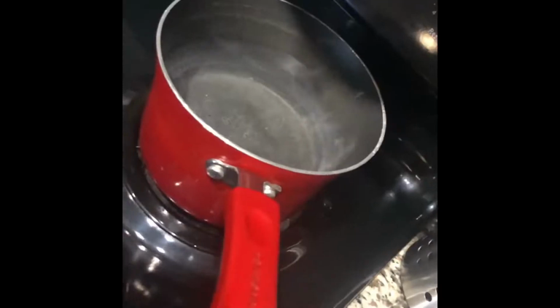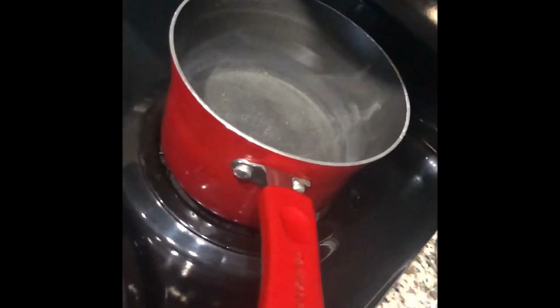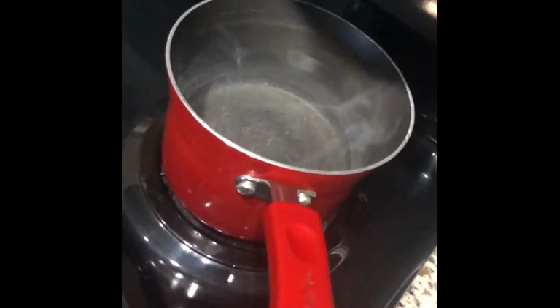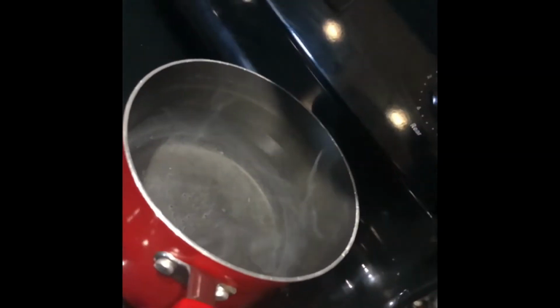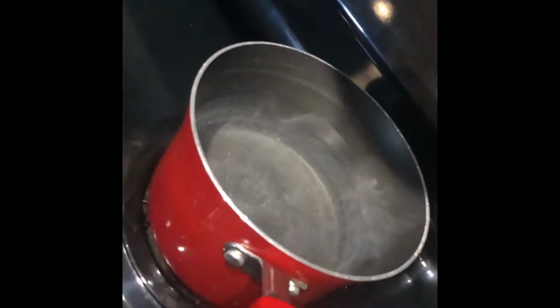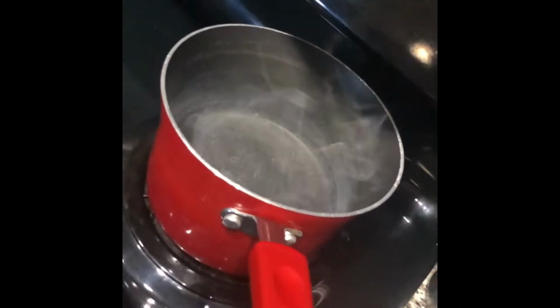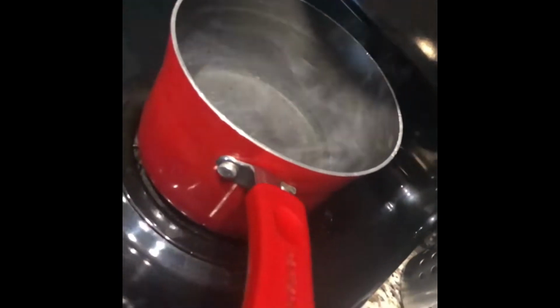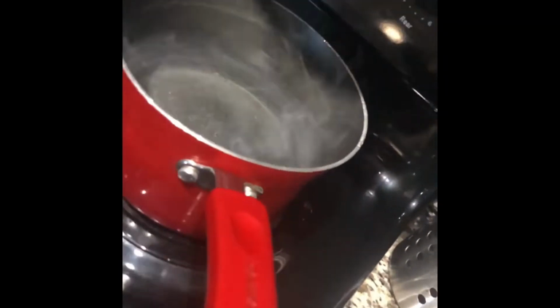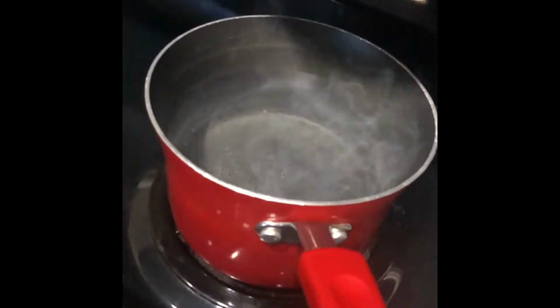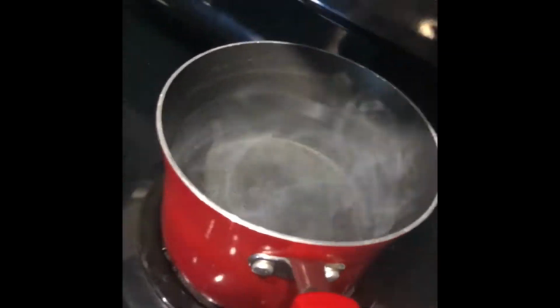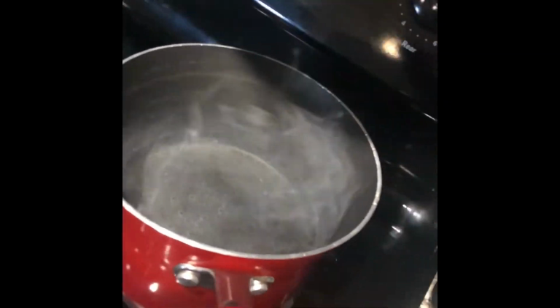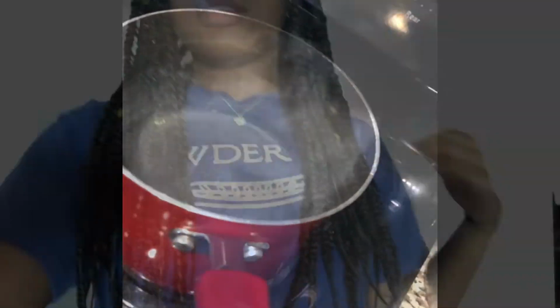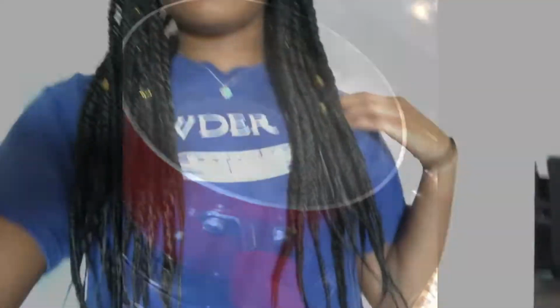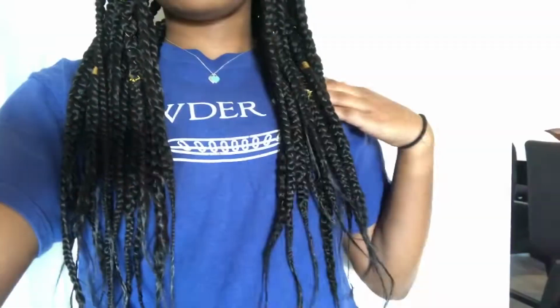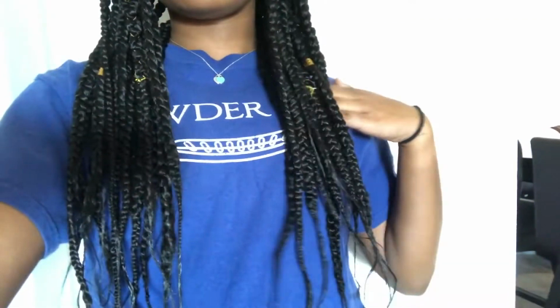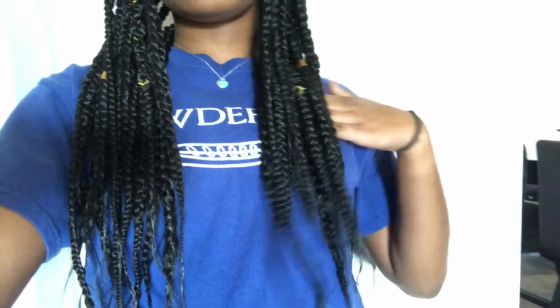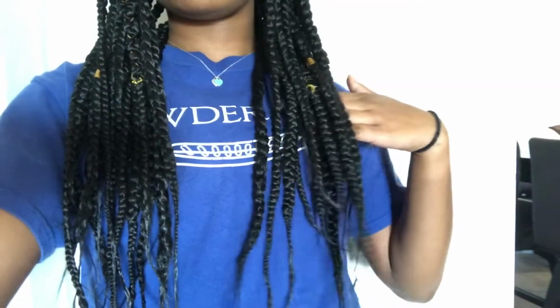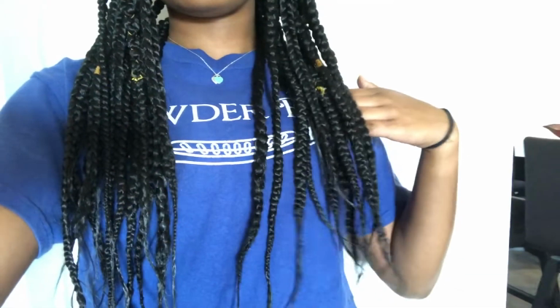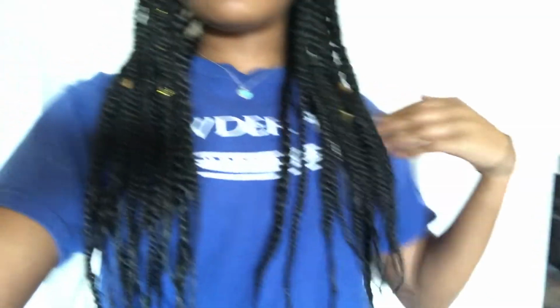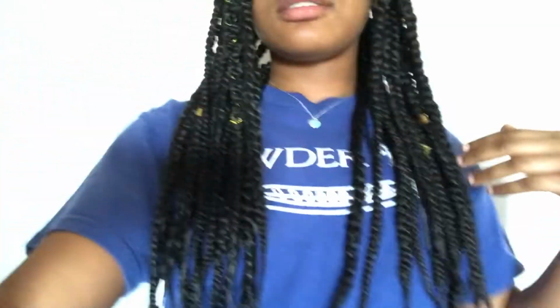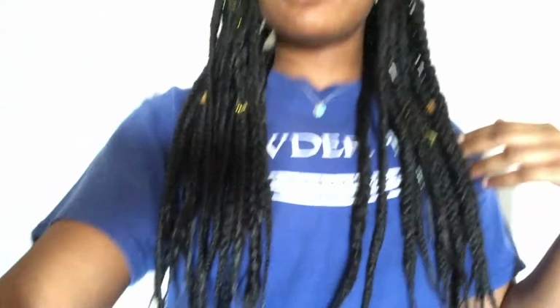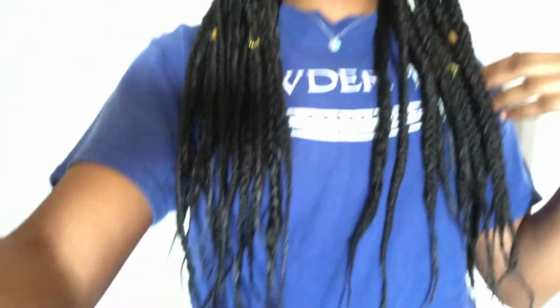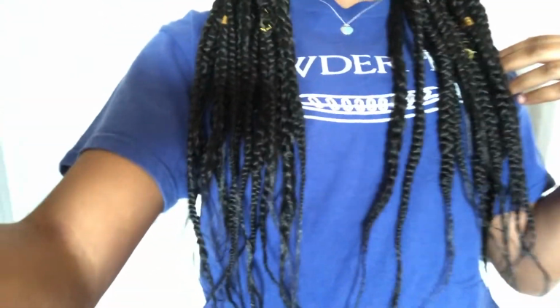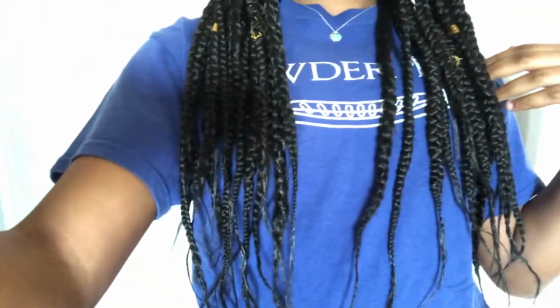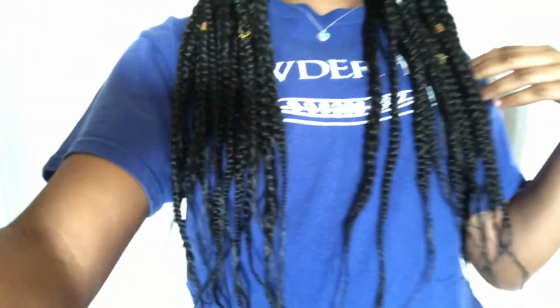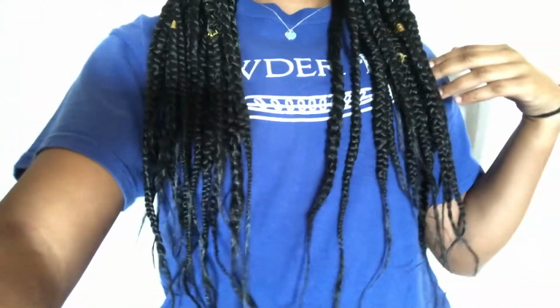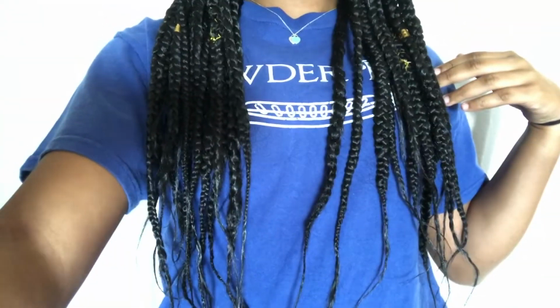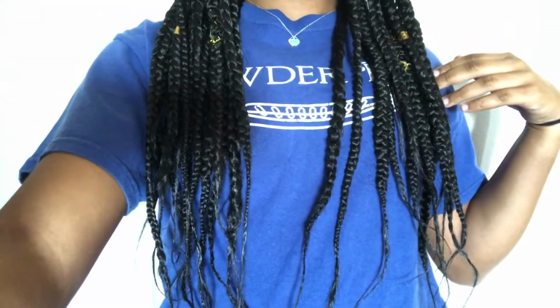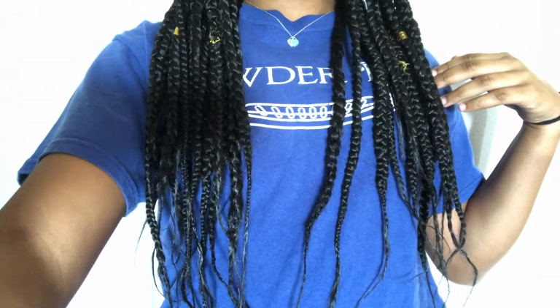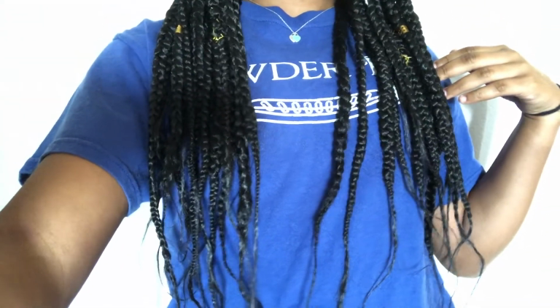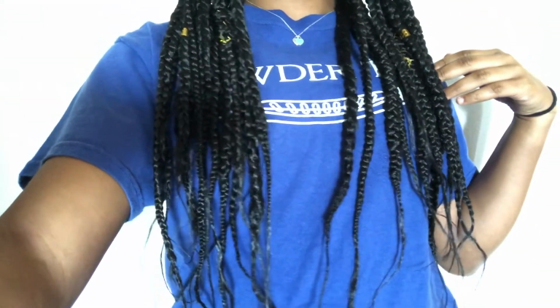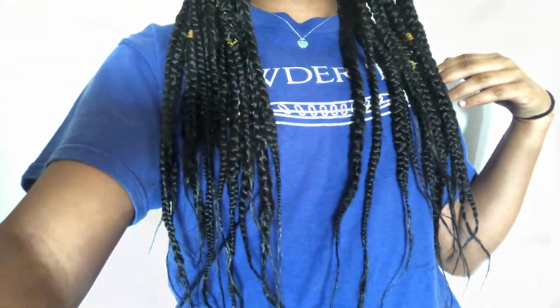Then you're going to boil some water on the stove and you're going to dip your hair, and your ends should look like this.